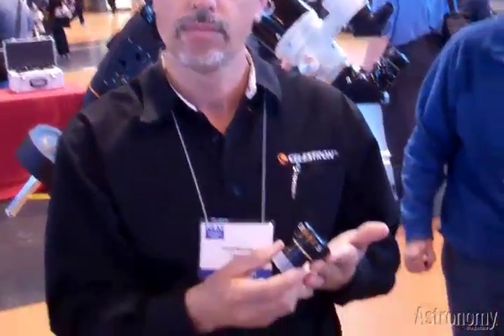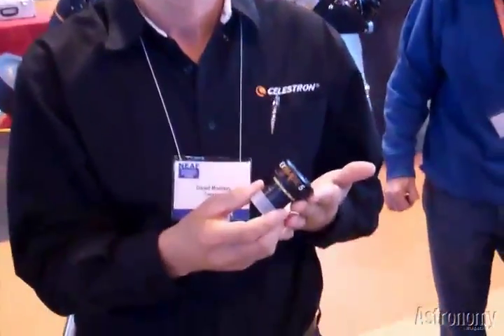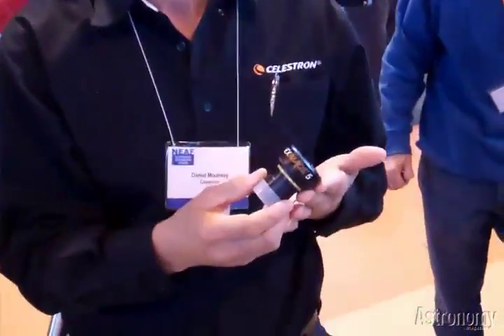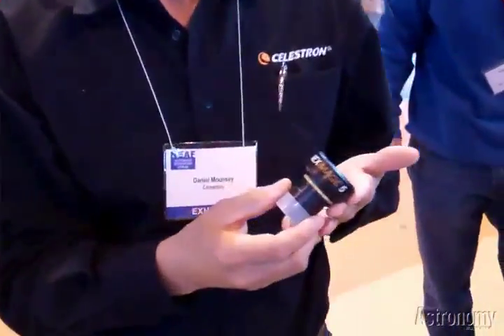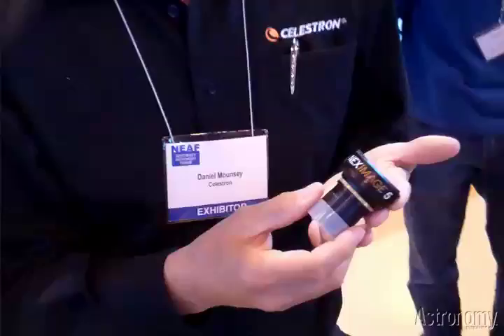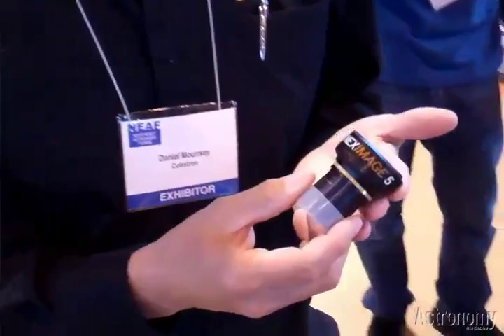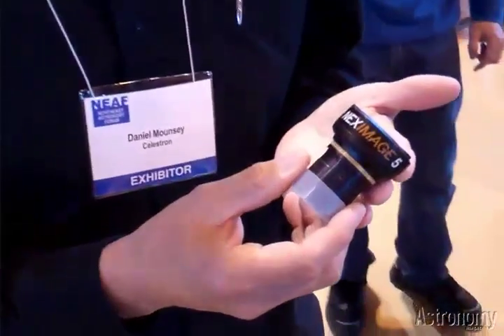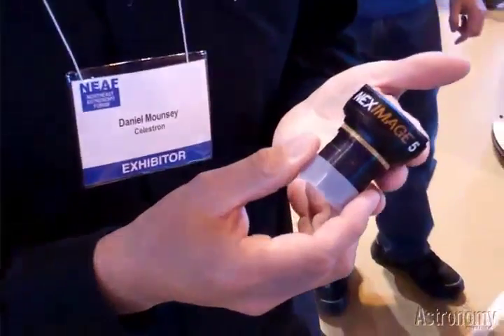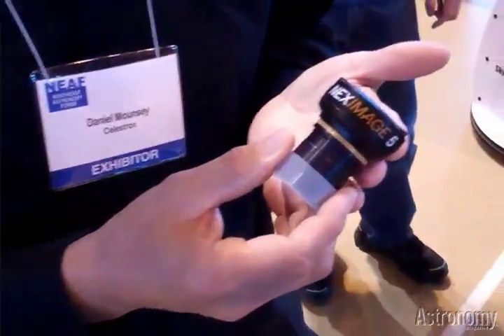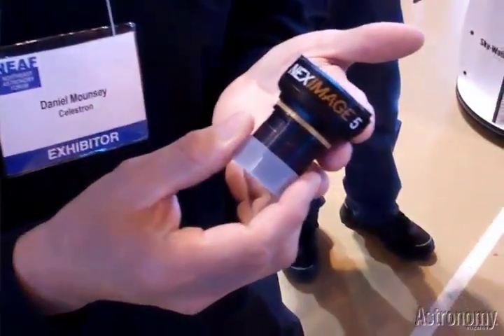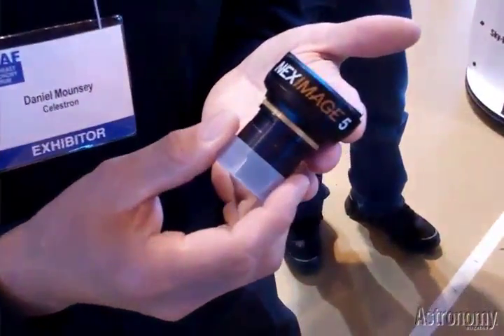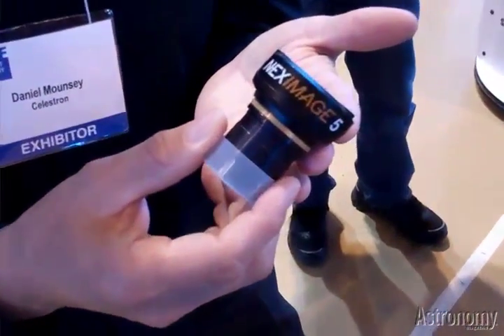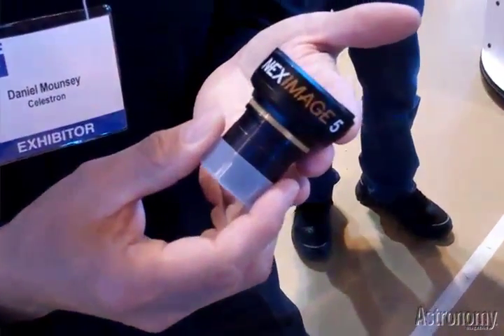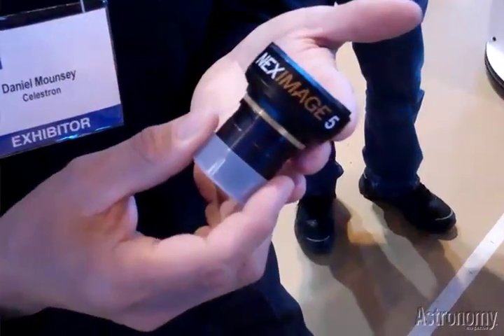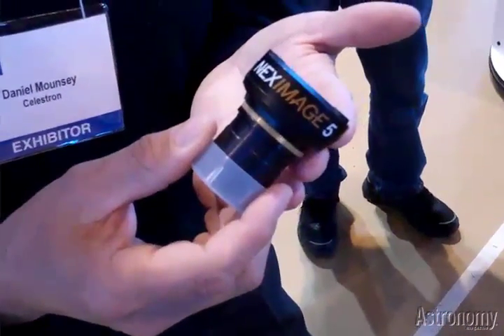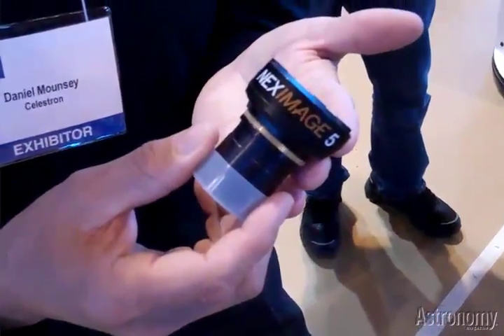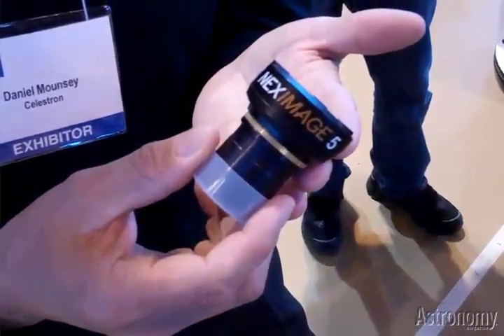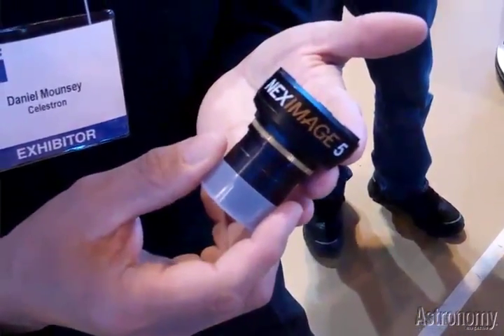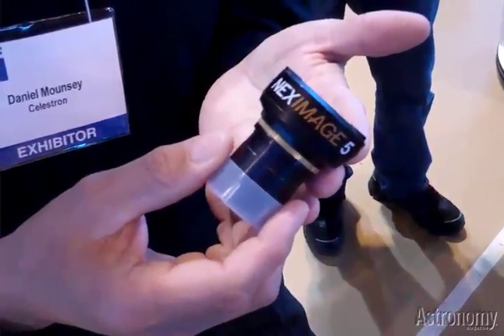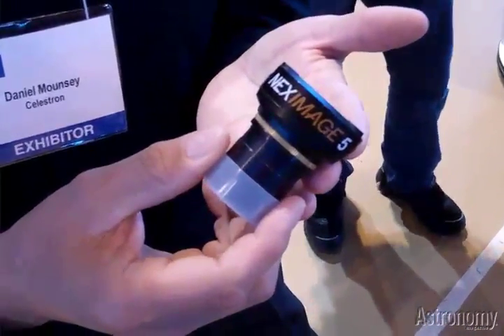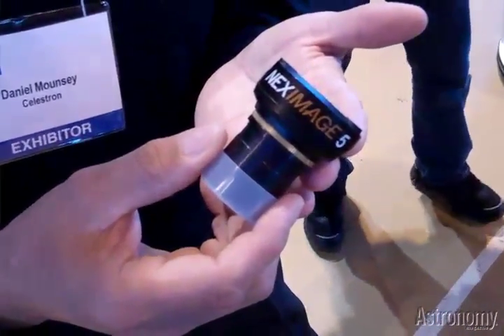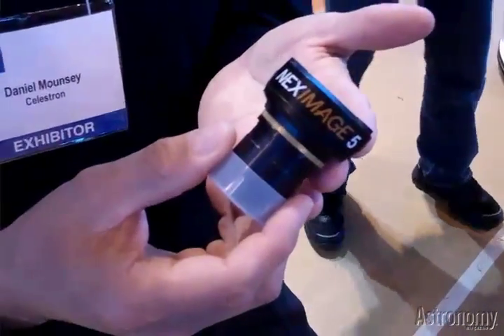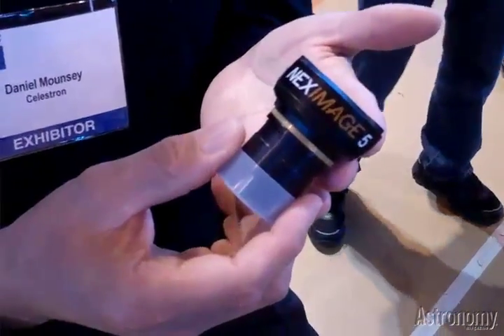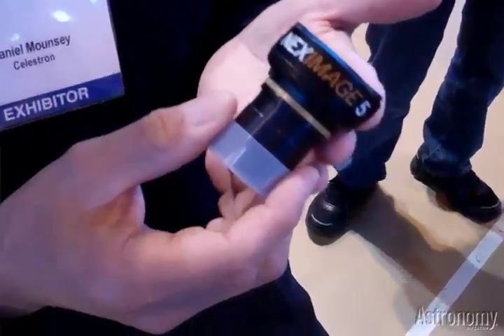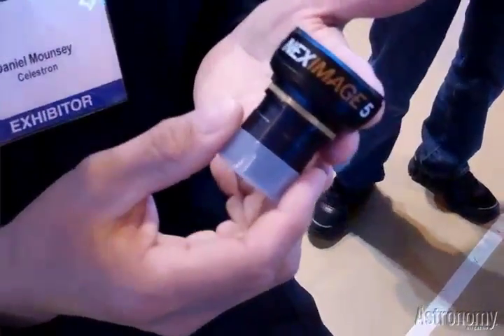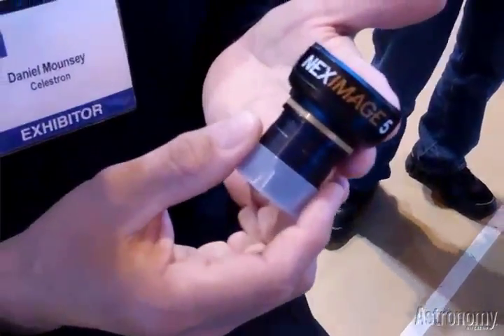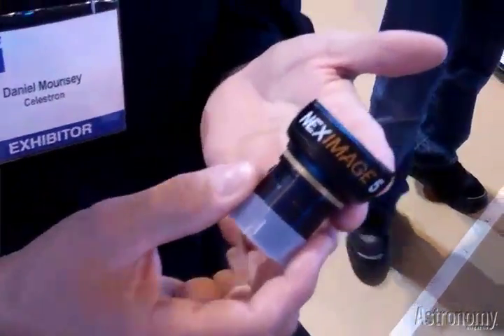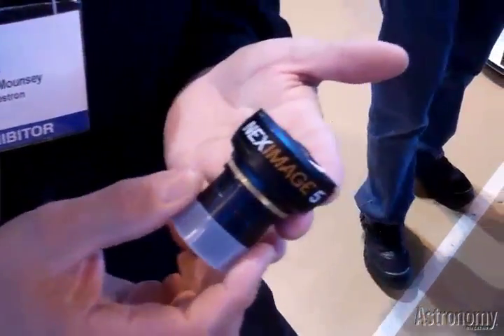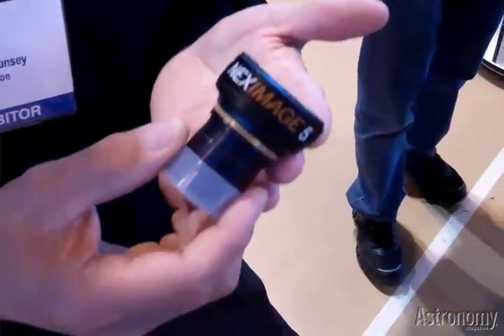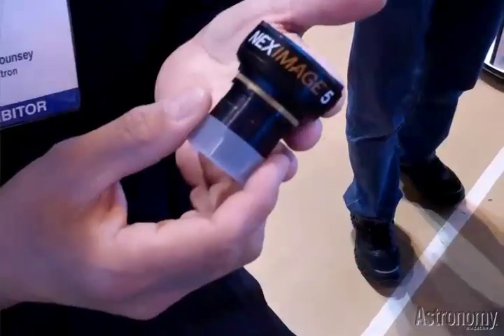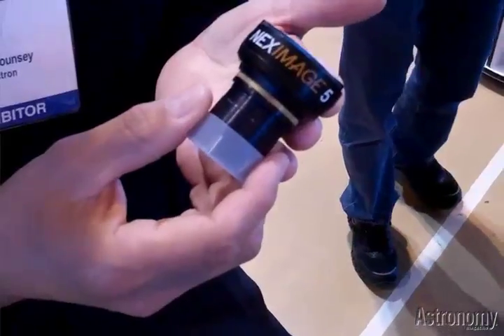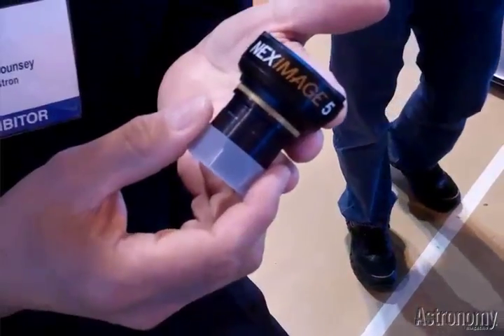There's something for all the imagers from NEAC — the conference that just occurred — so keep a sharp eye out. This will be coming out real soon.